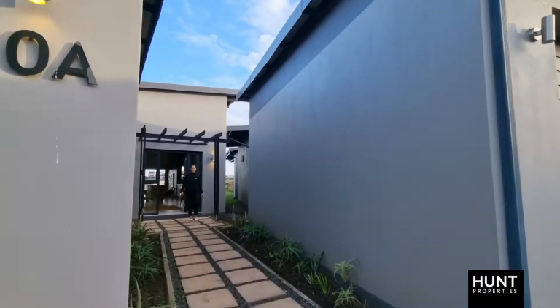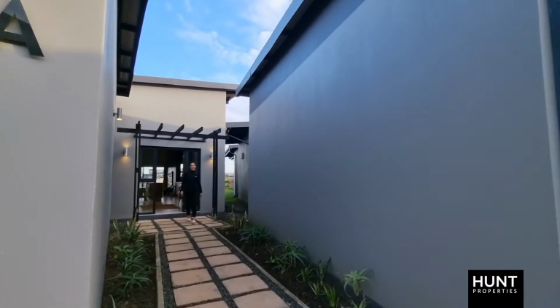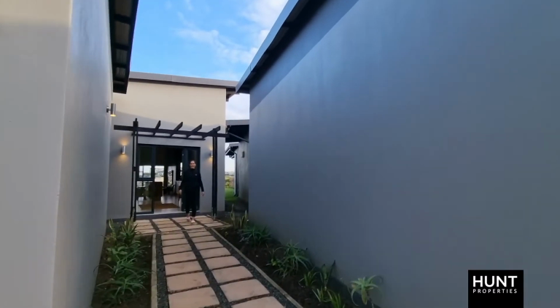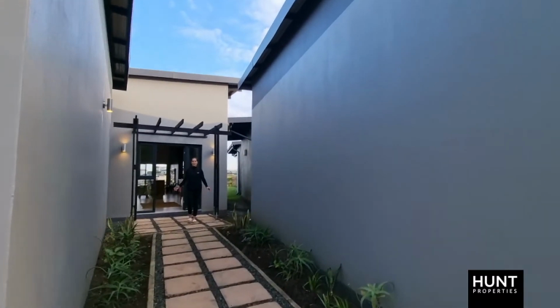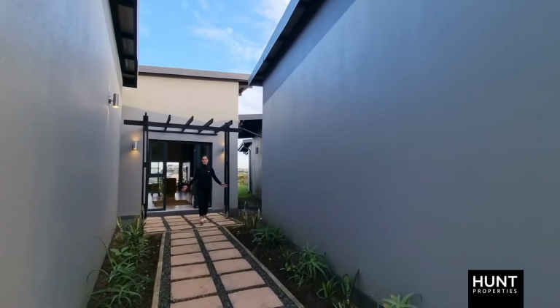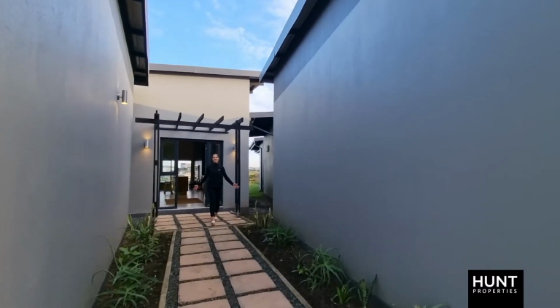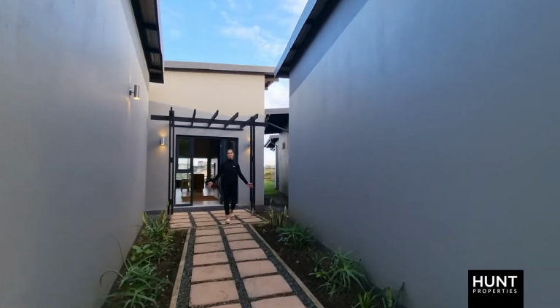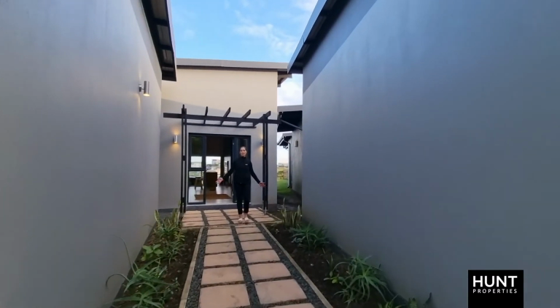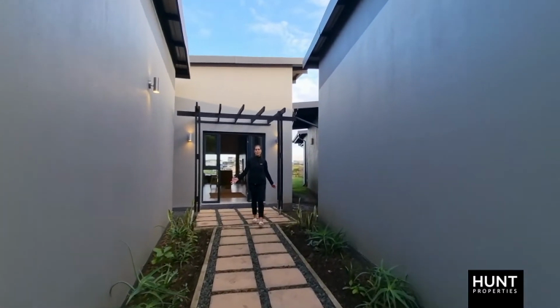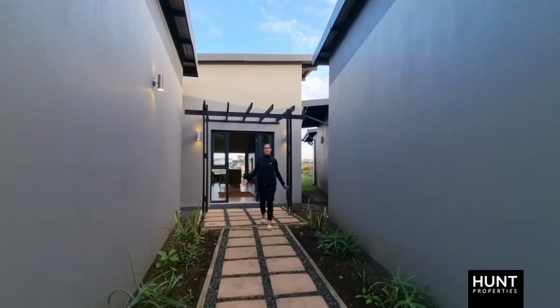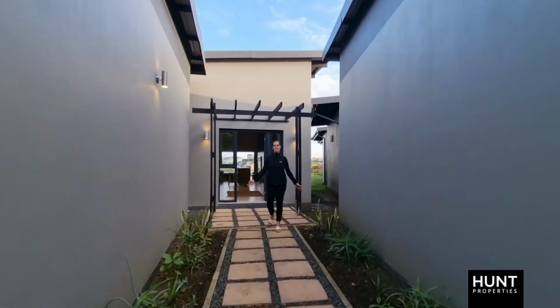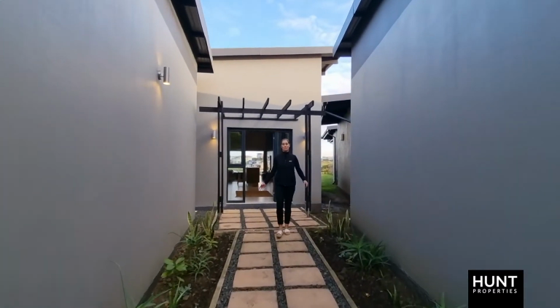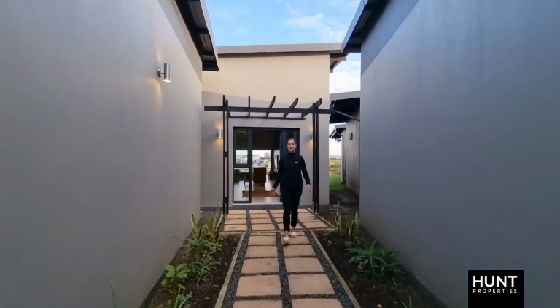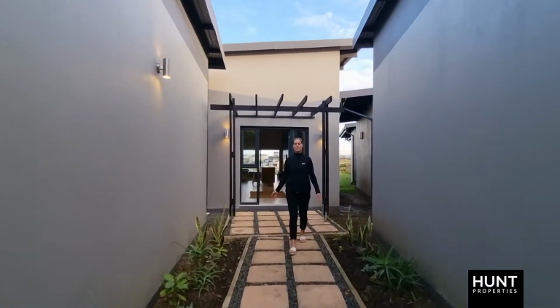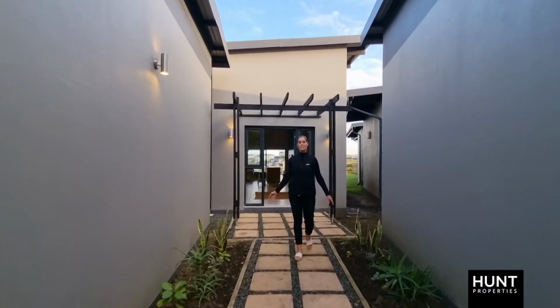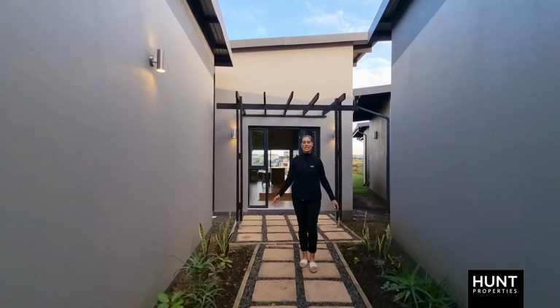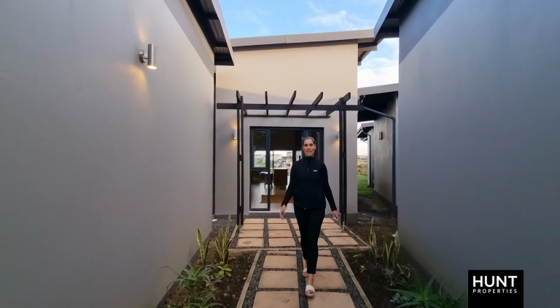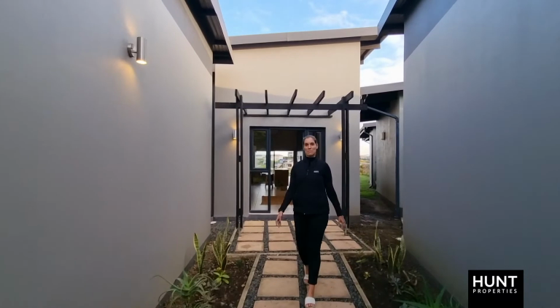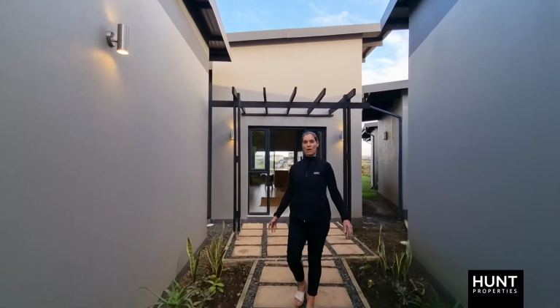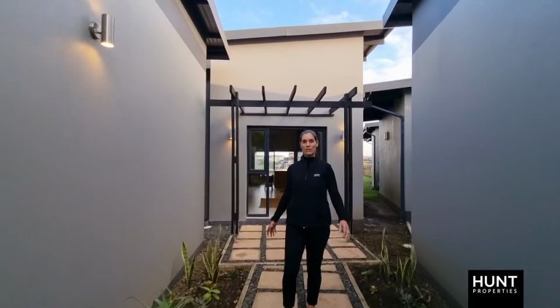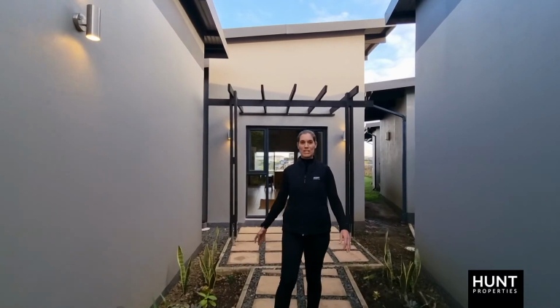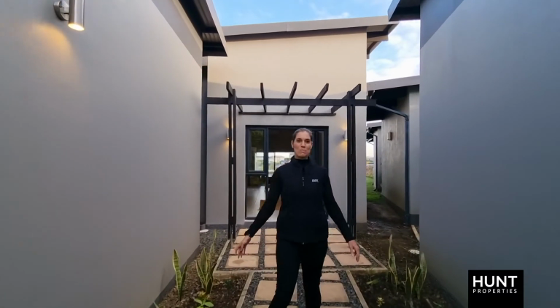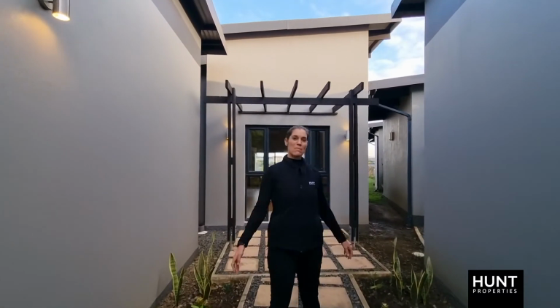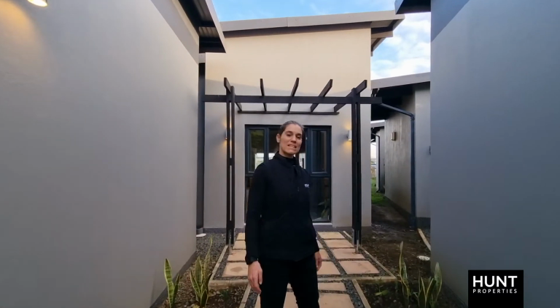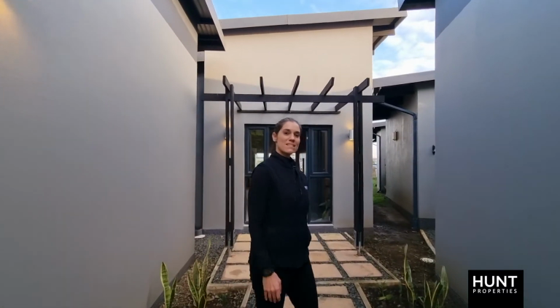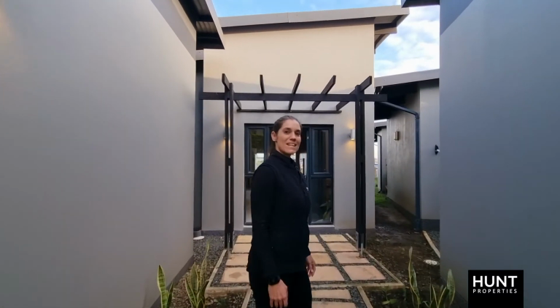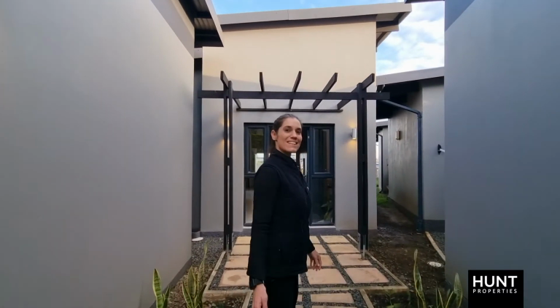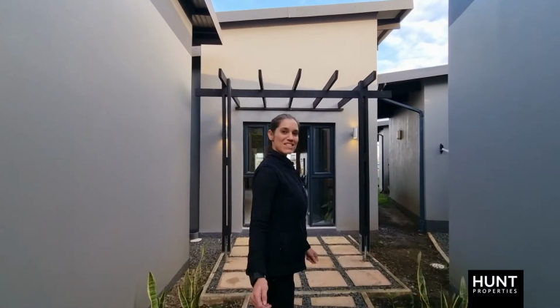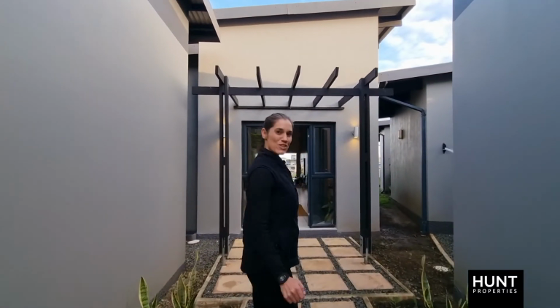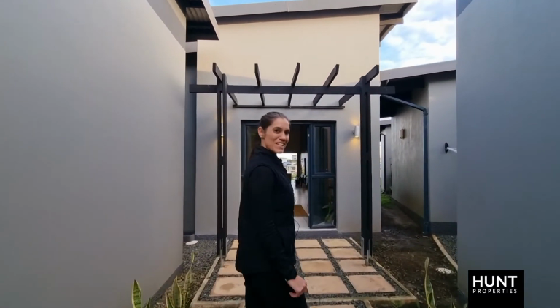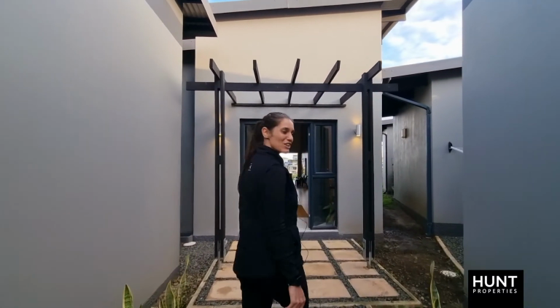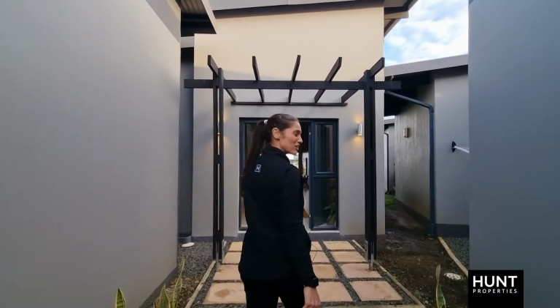Hi, I'm Janine from Hunt Properties. Welcome to 10 Parlour Ridge, Palm Lakes Estate. Let's go take a look.